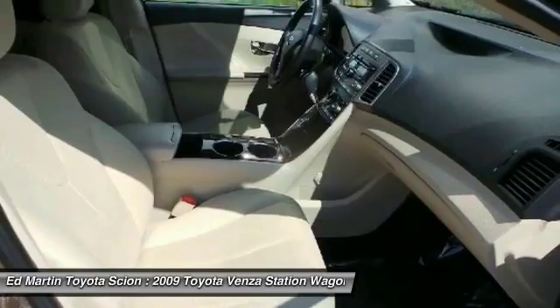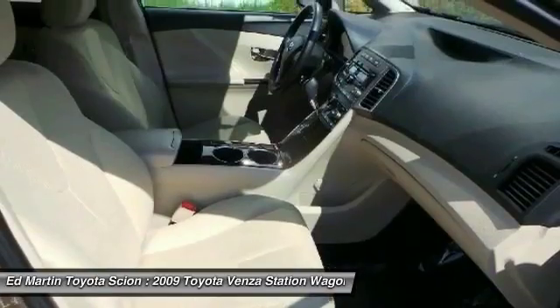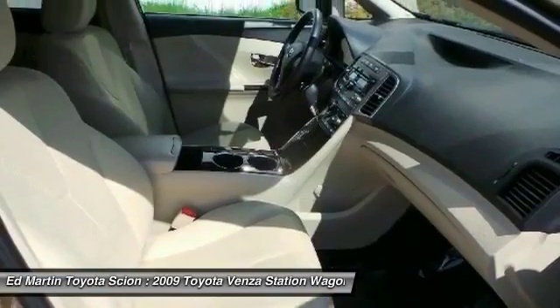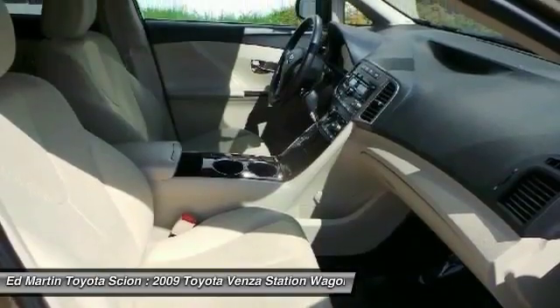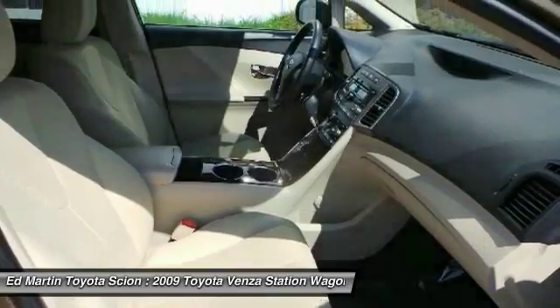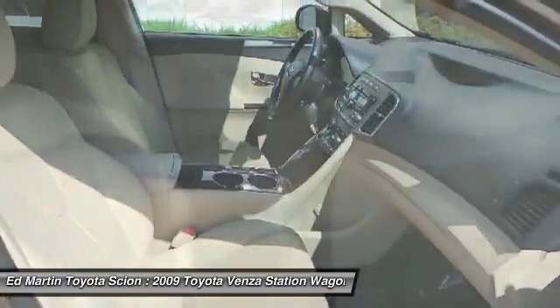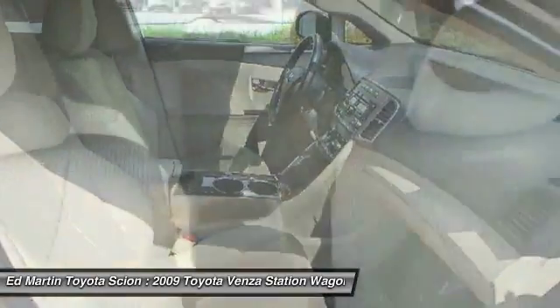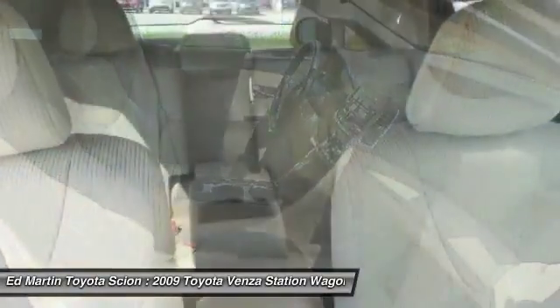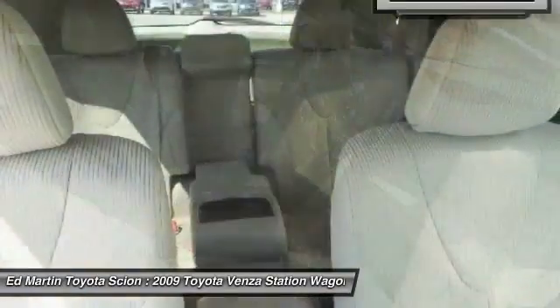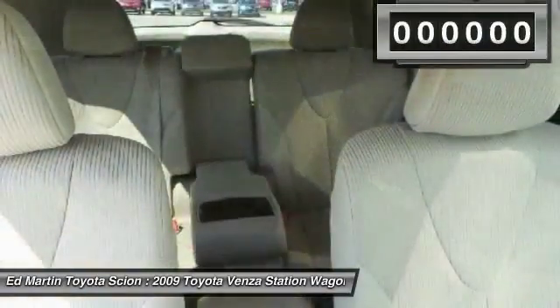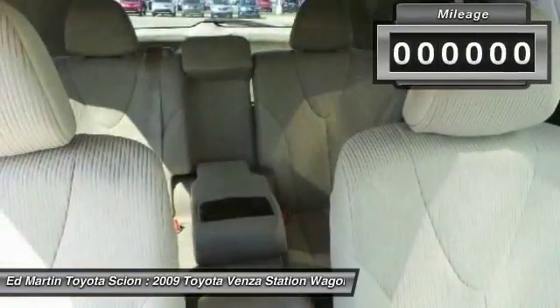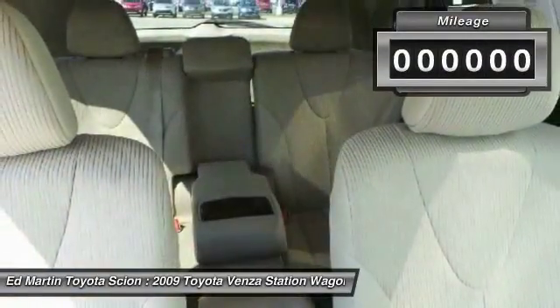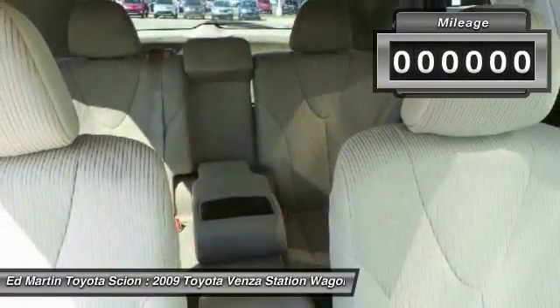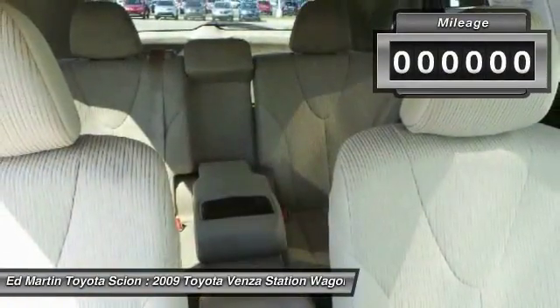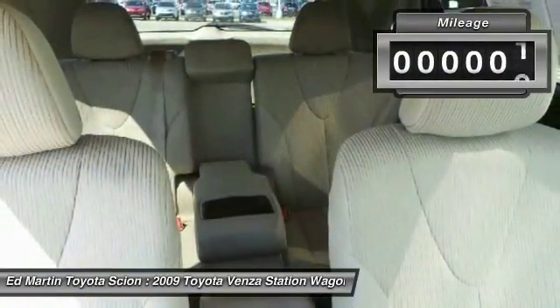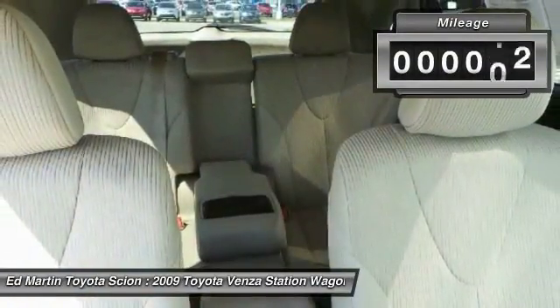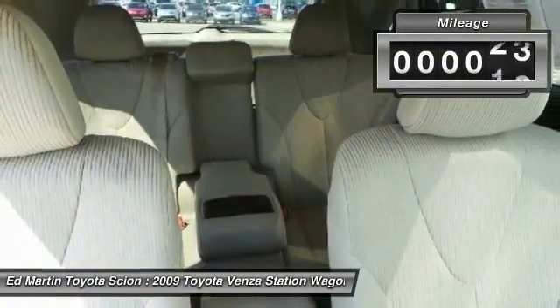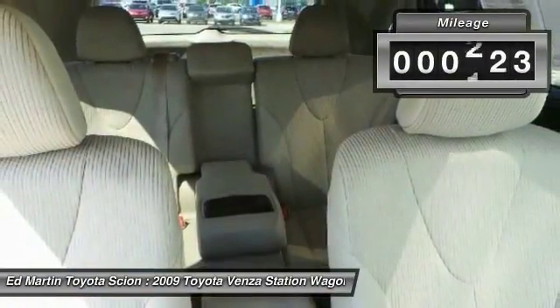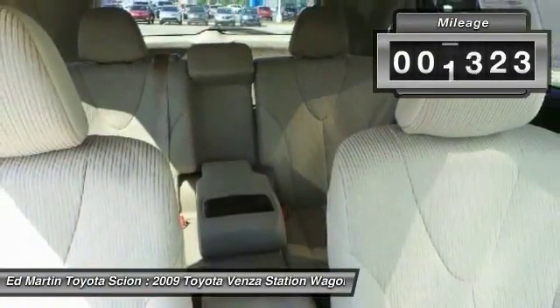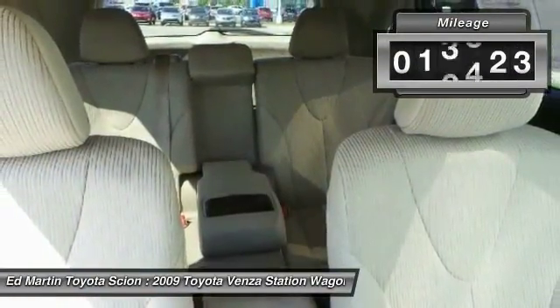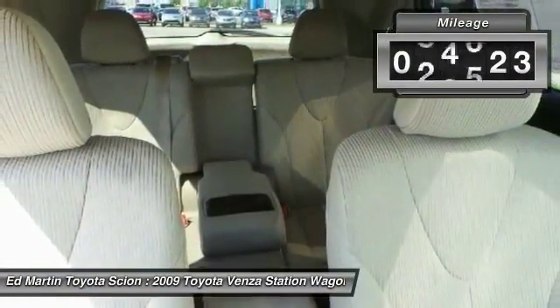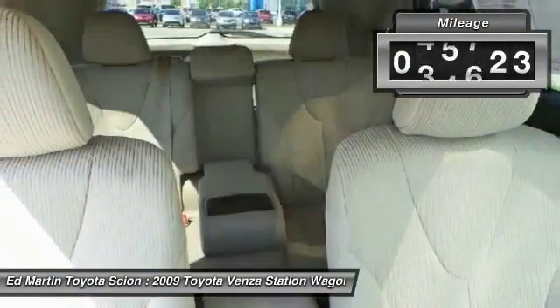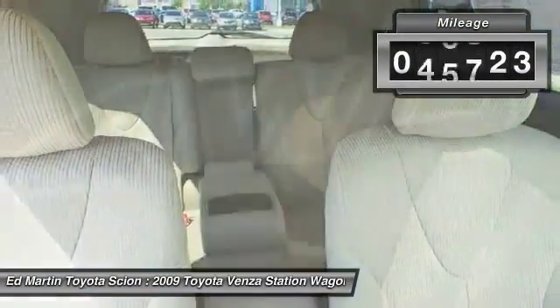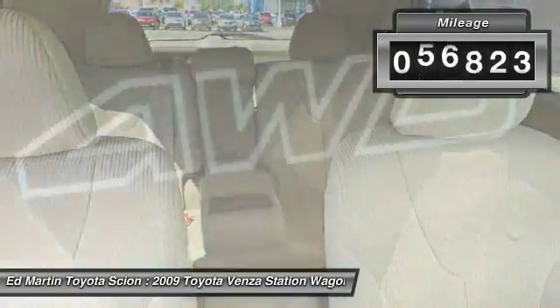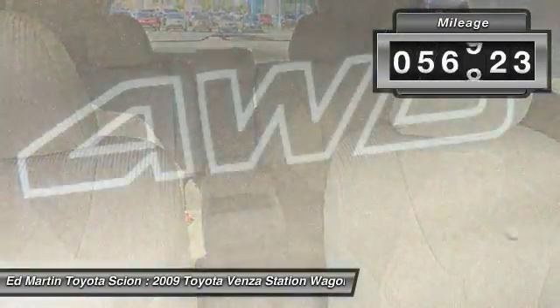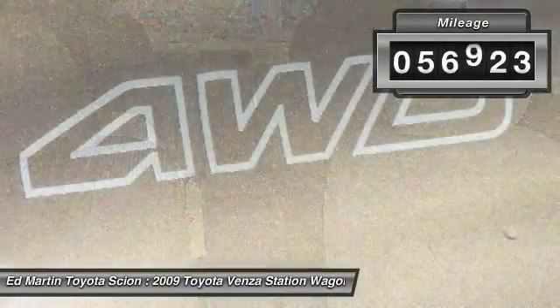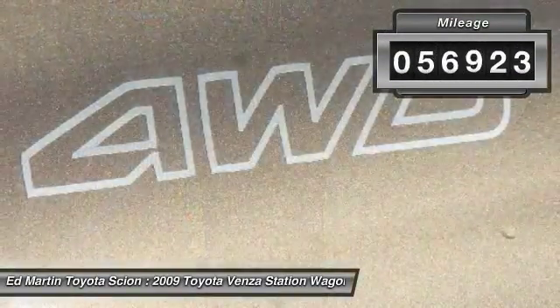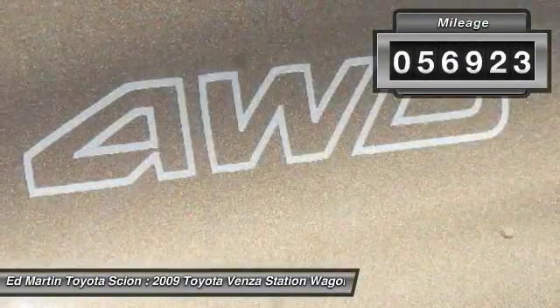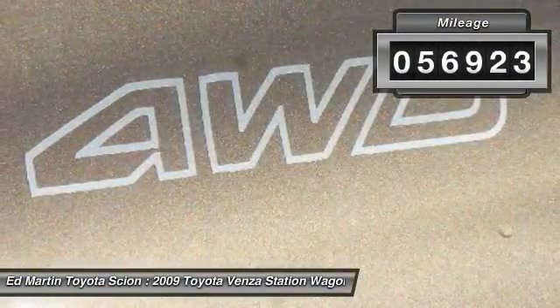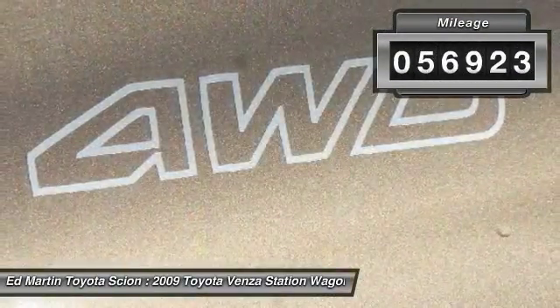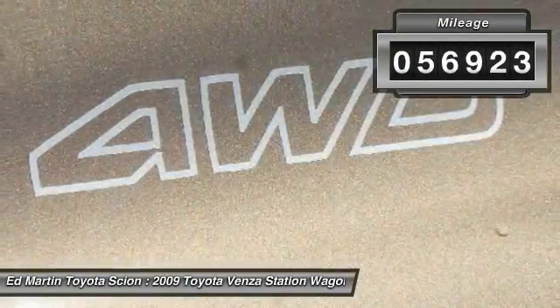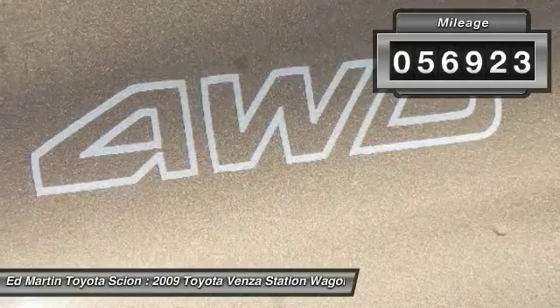You're more than one thing. So is Venza. This vehicle has less than 60,000 miles.